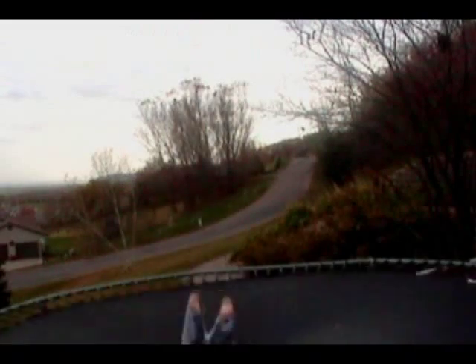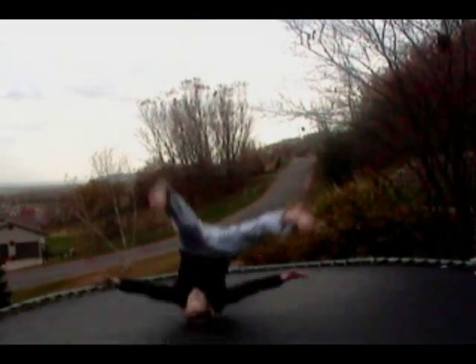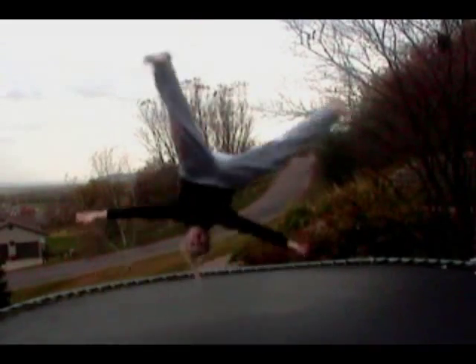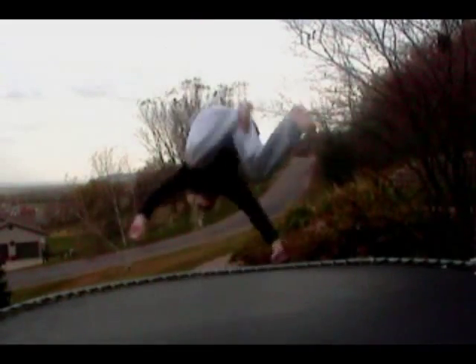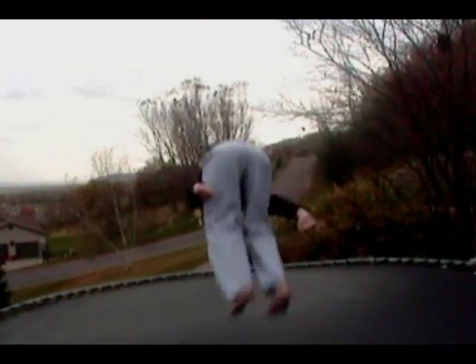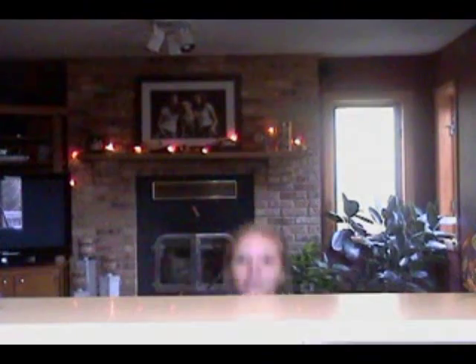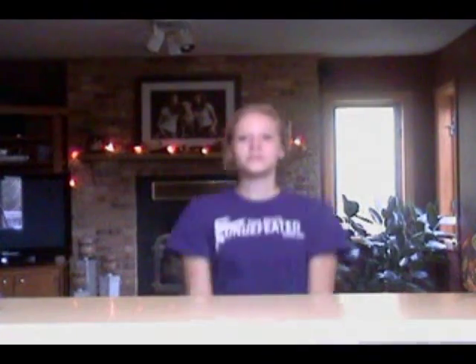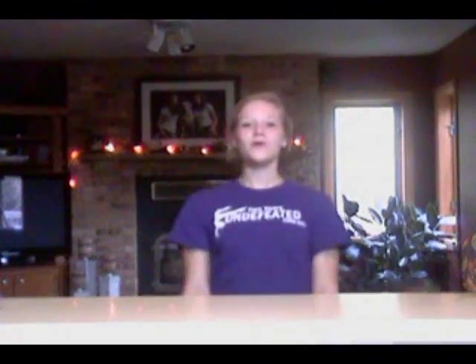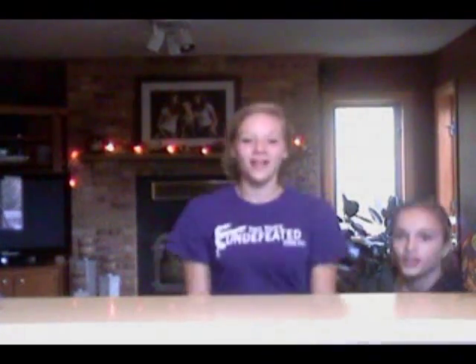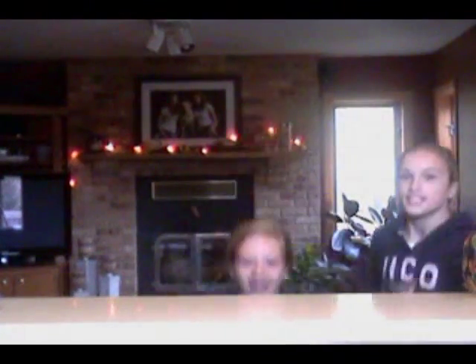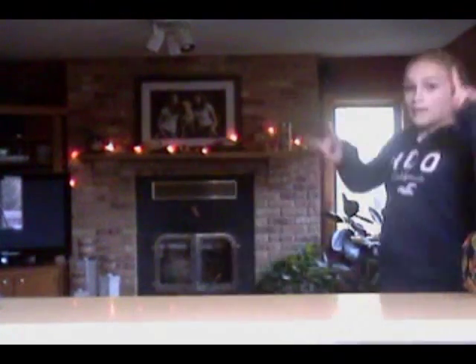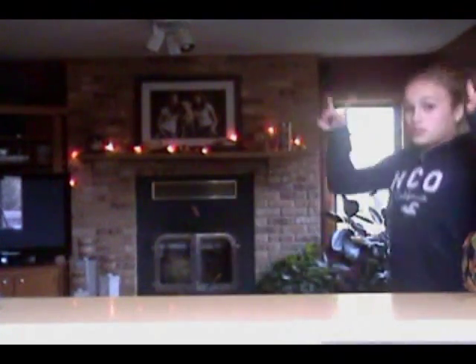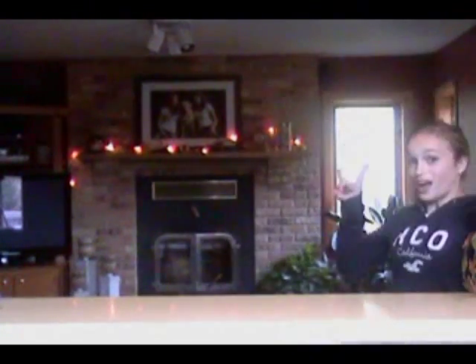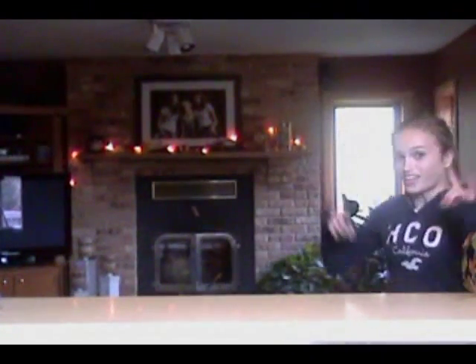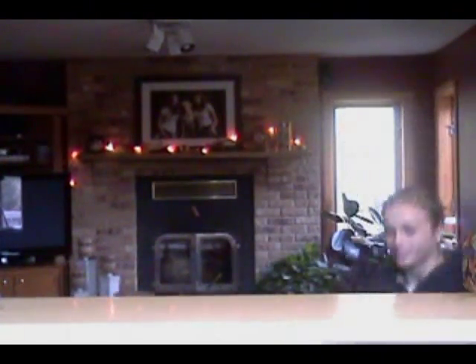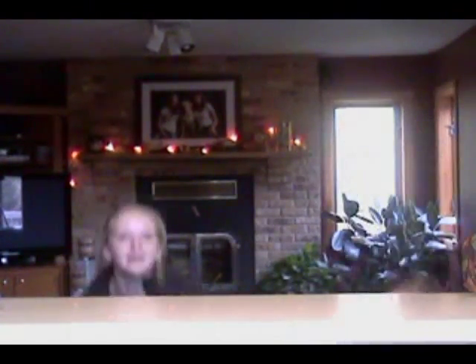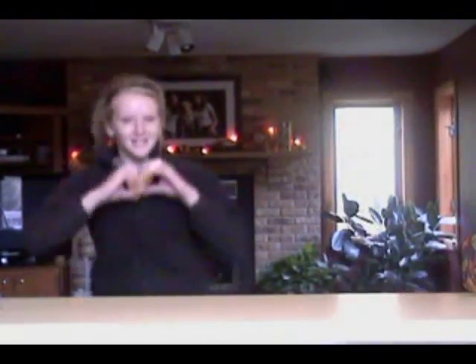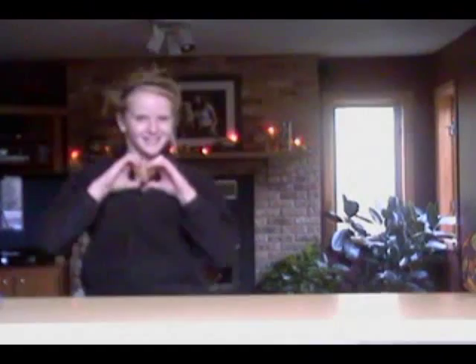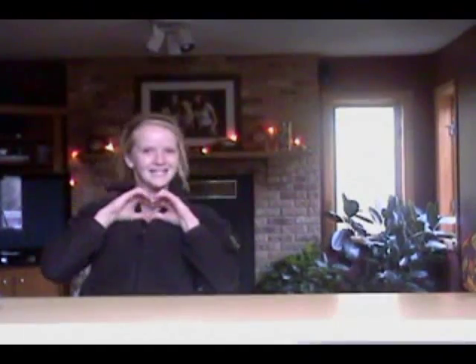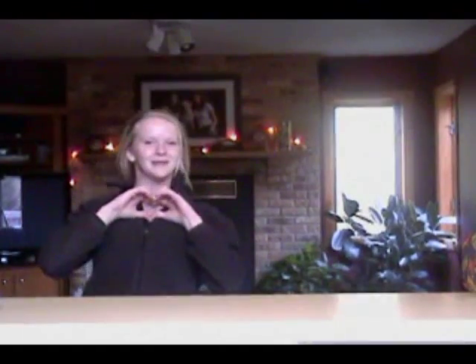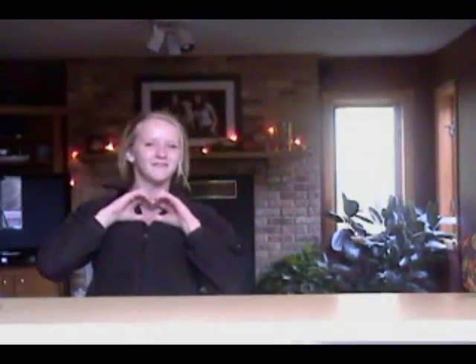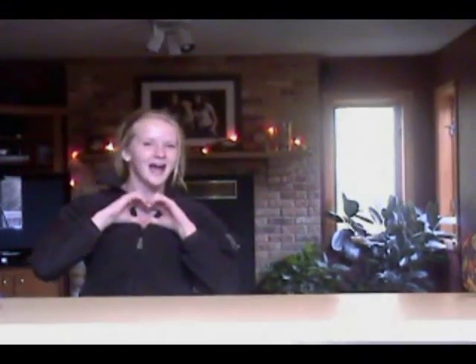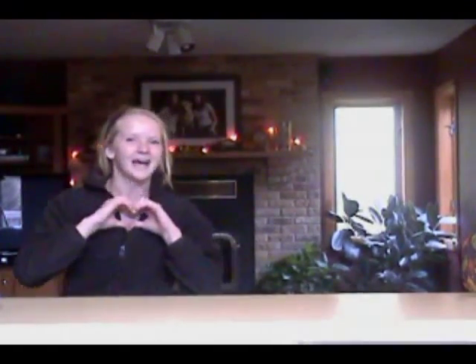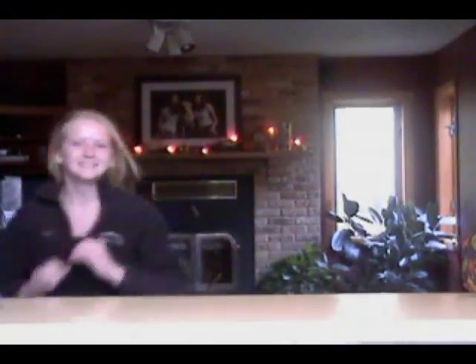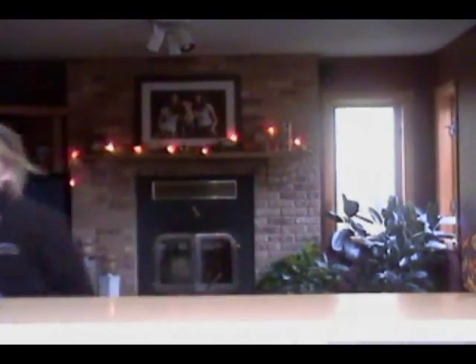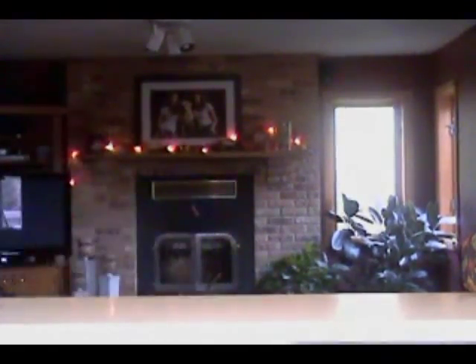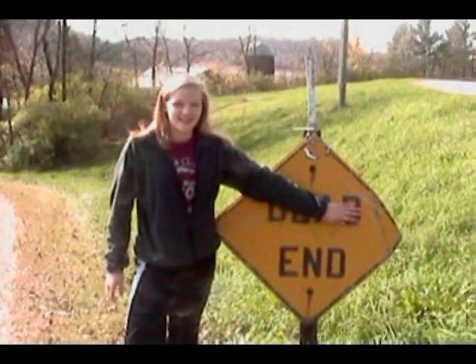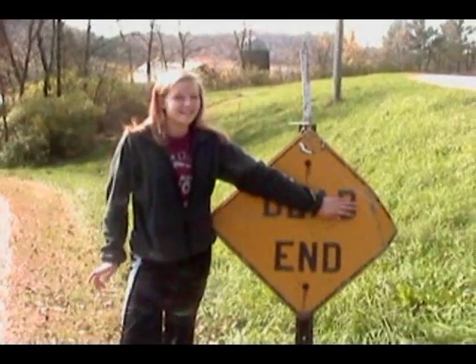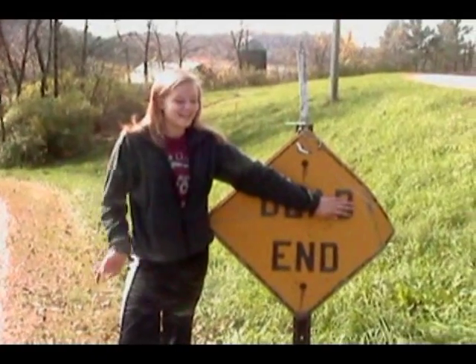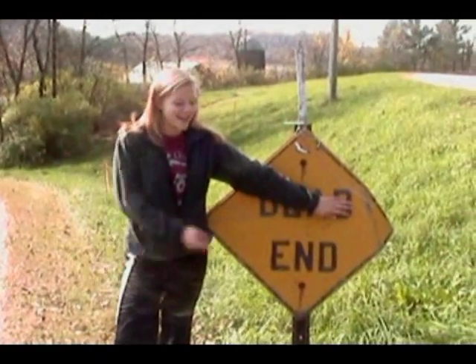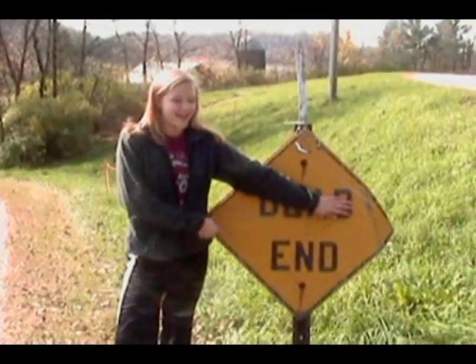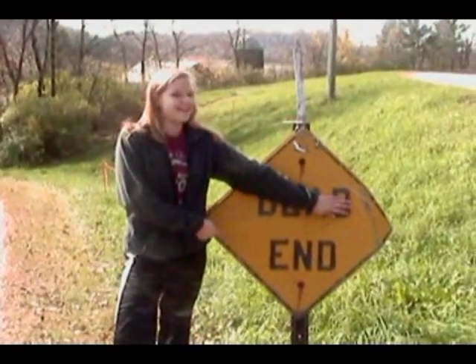Sea lamprey! Sea lampreys rule! Sea lampreys rock! Sea lampreys are the things we love a lot! The end.